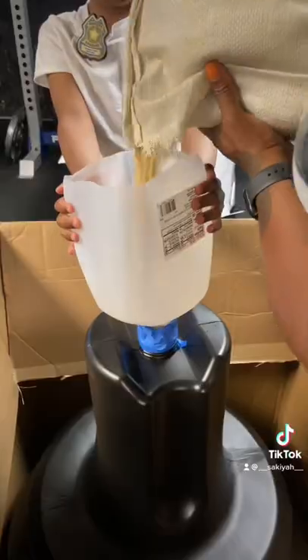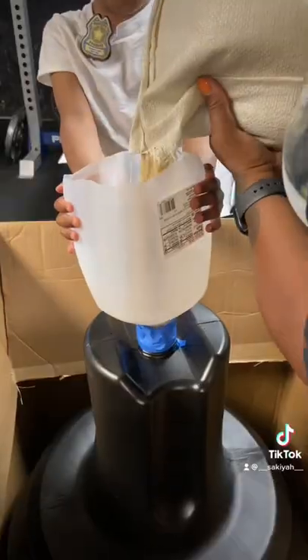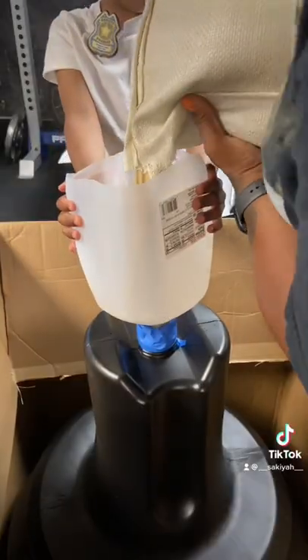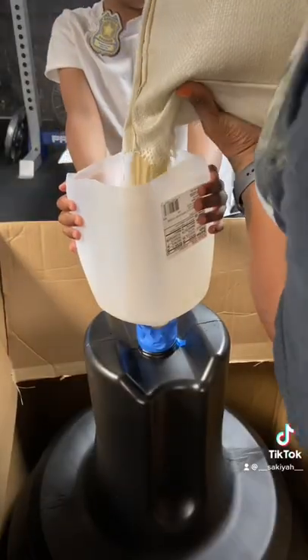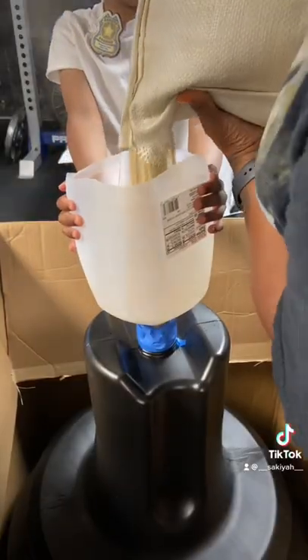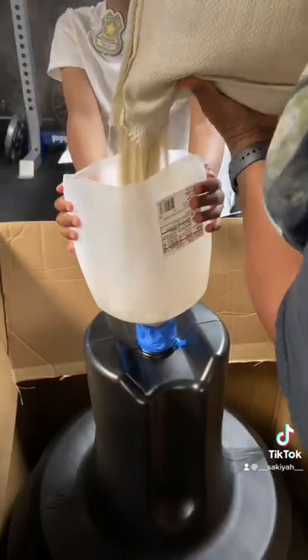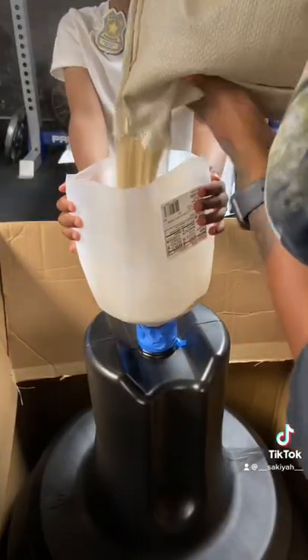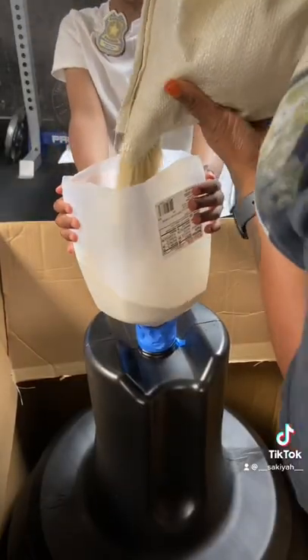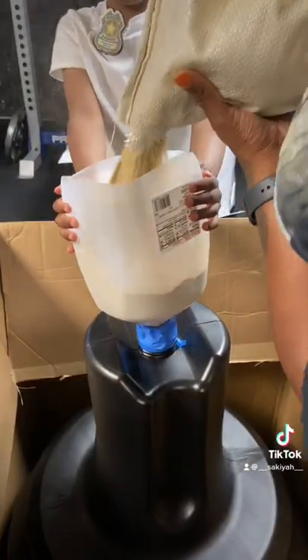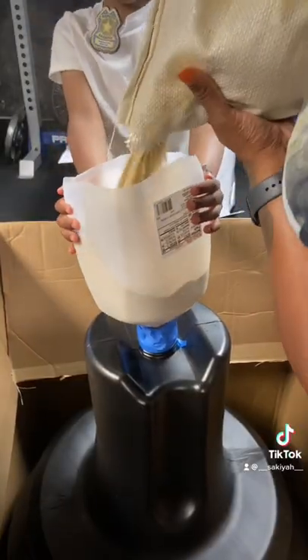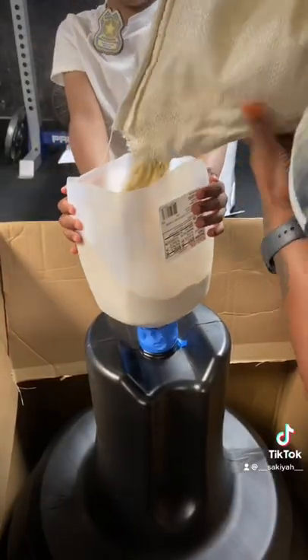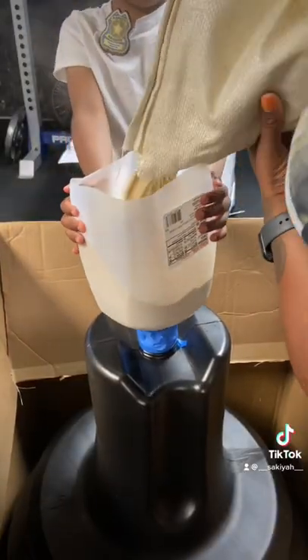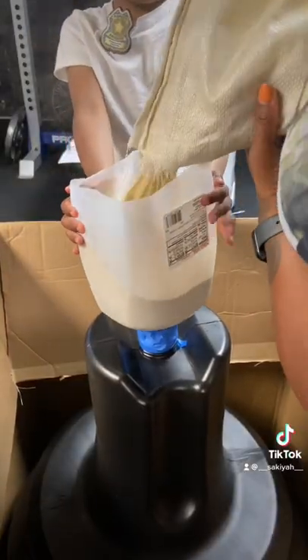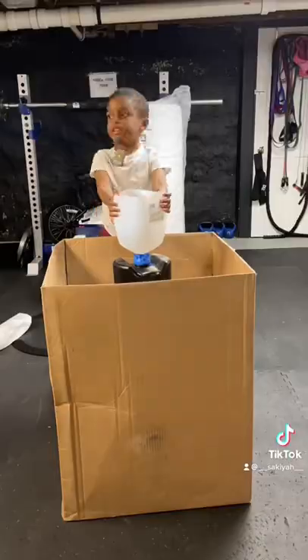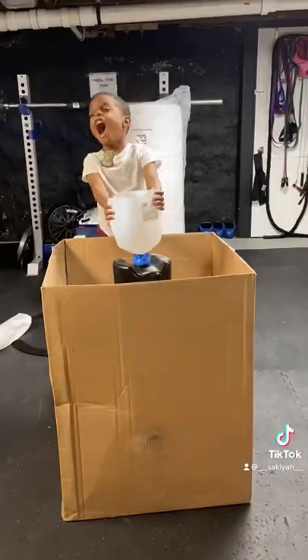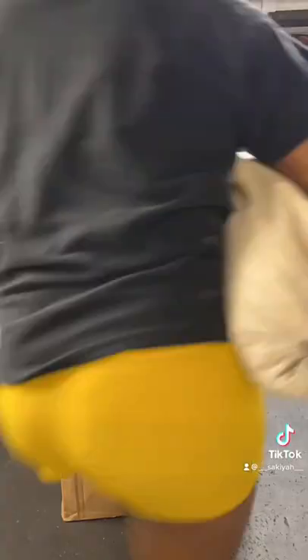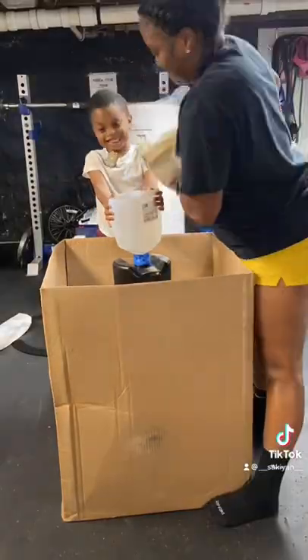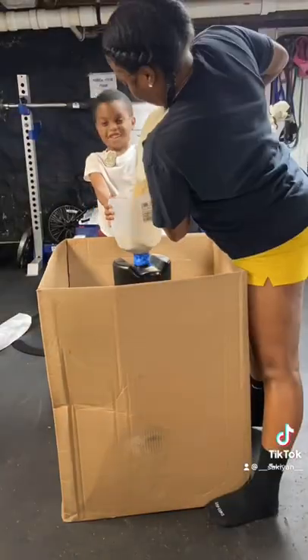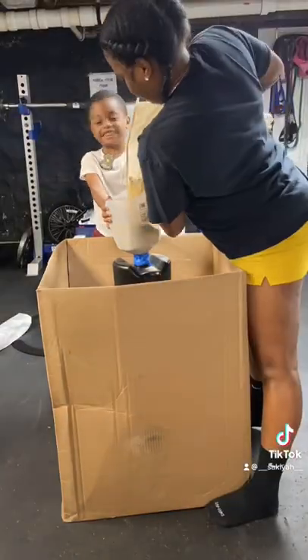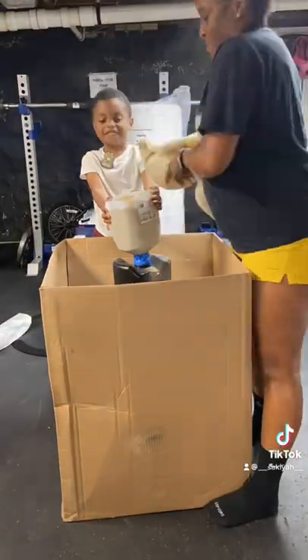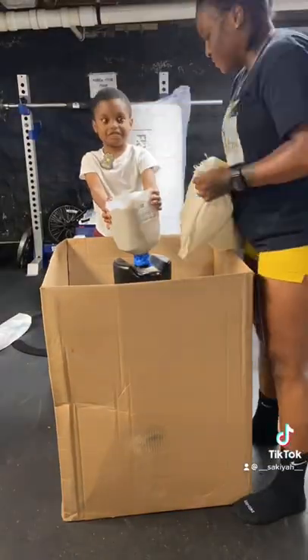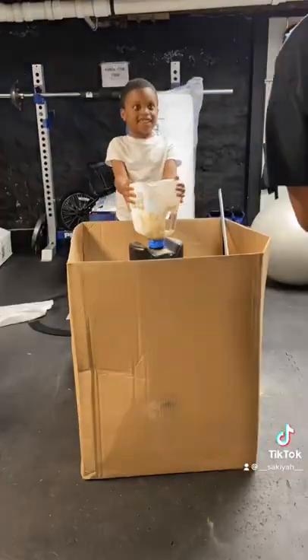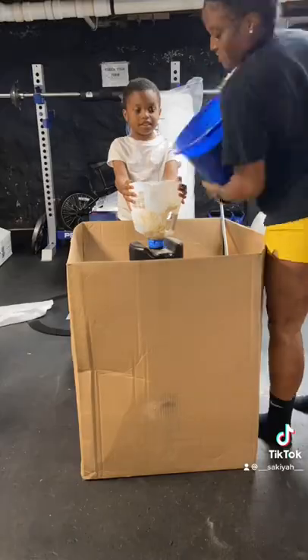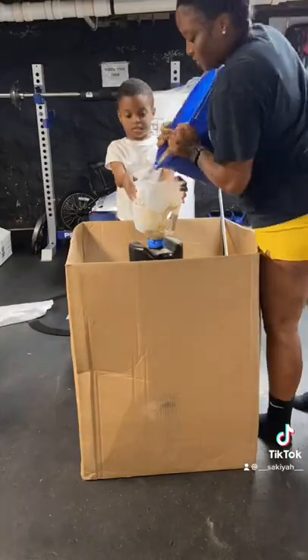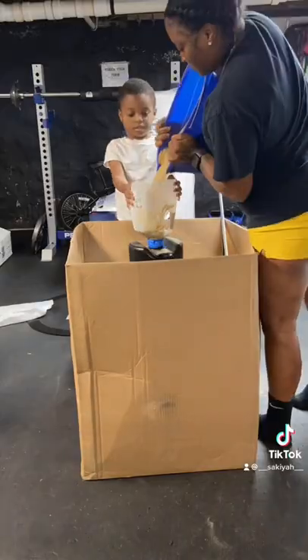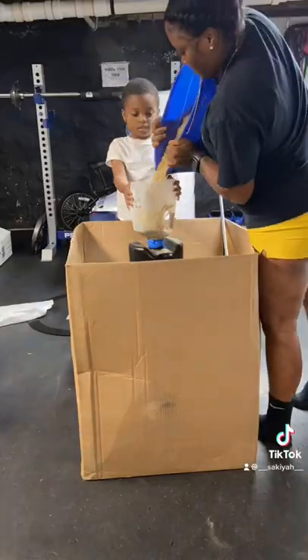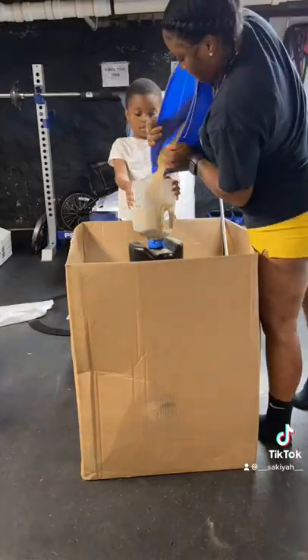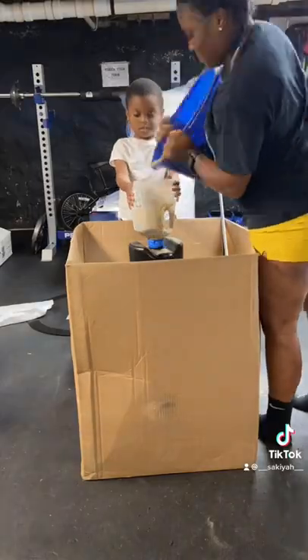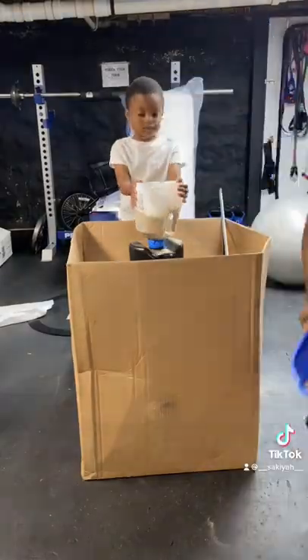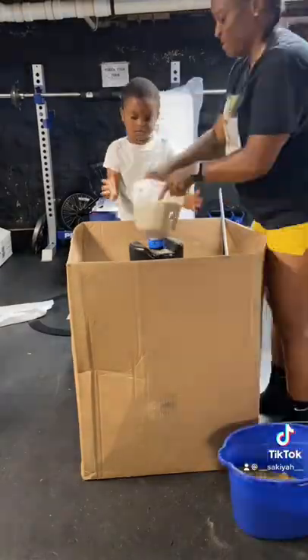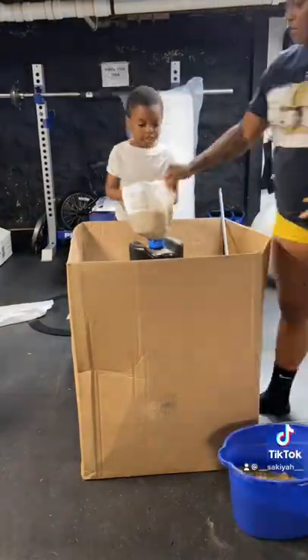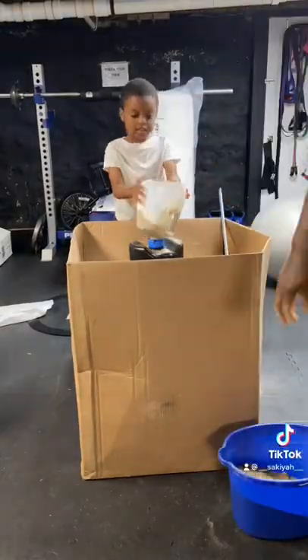Easiest way for cleanup — put that sucker in the box and fill her up.